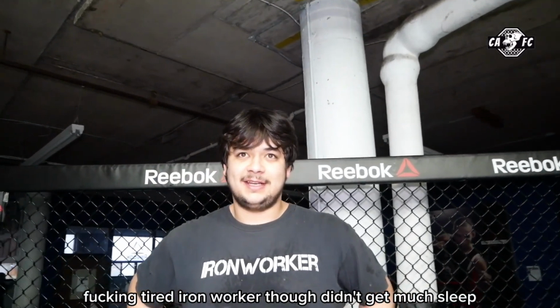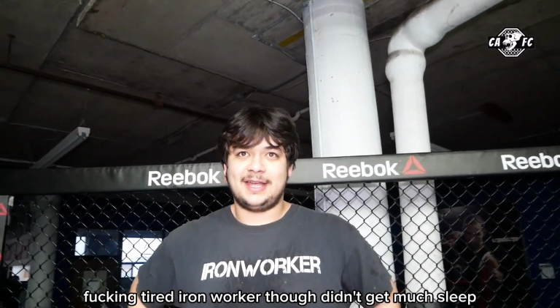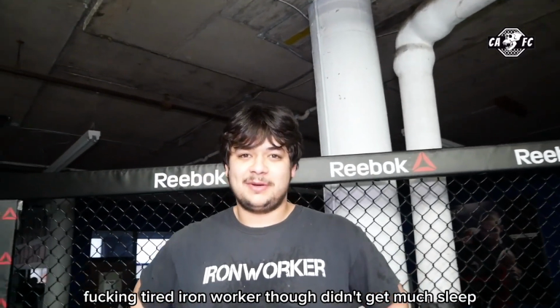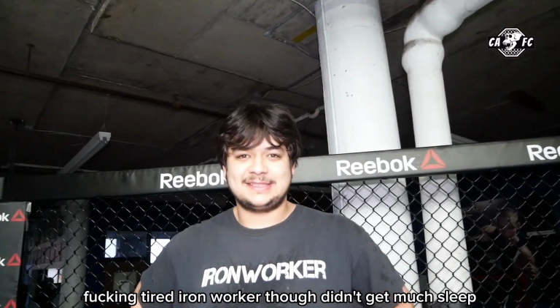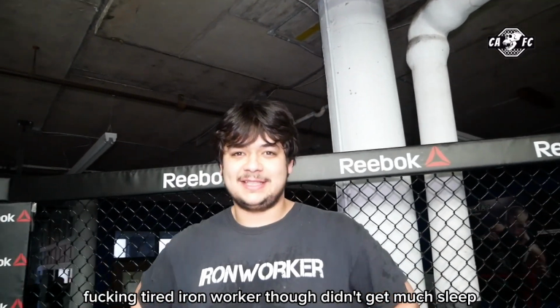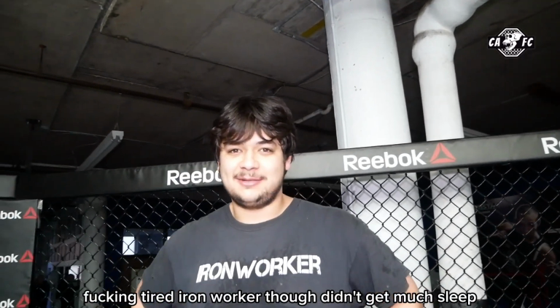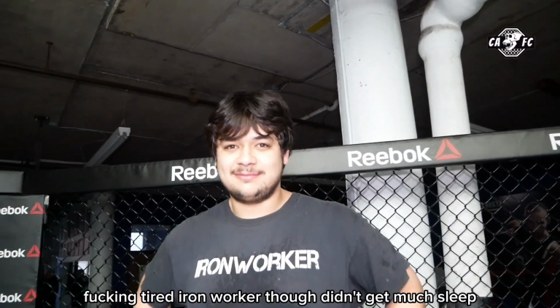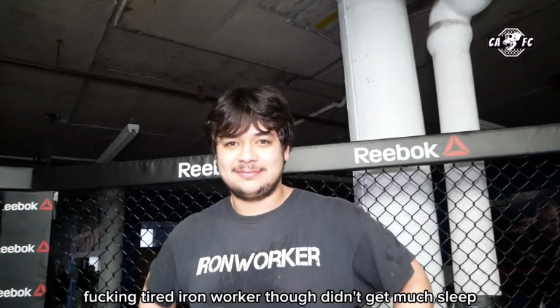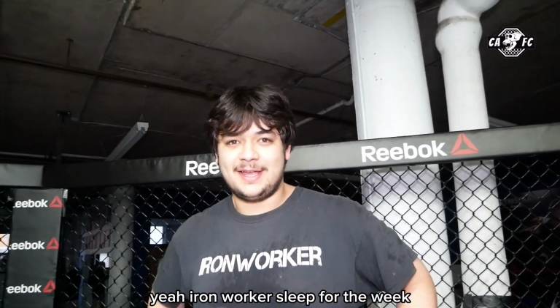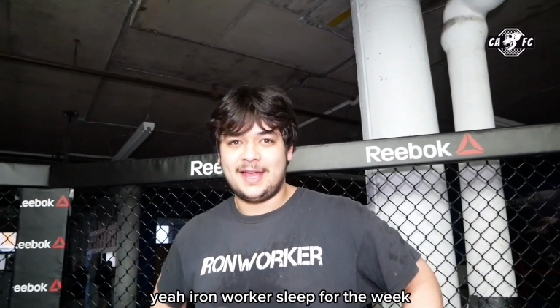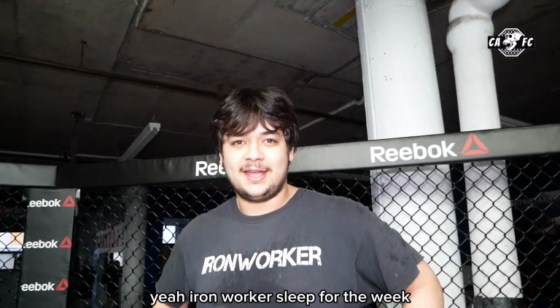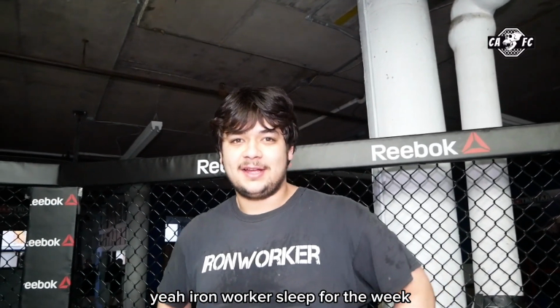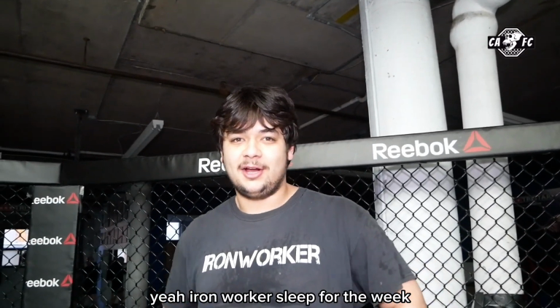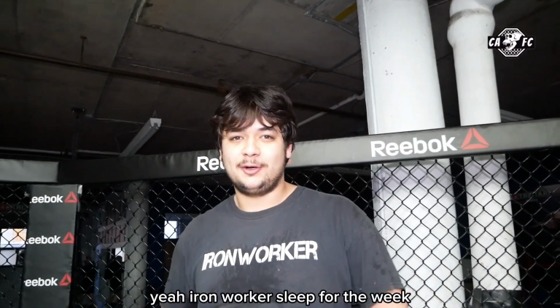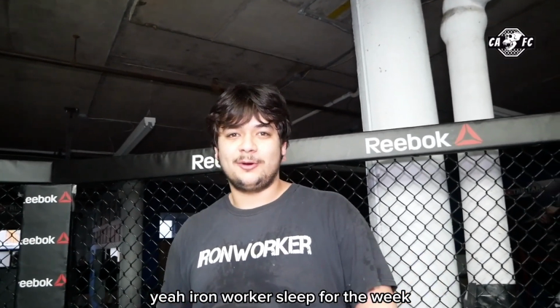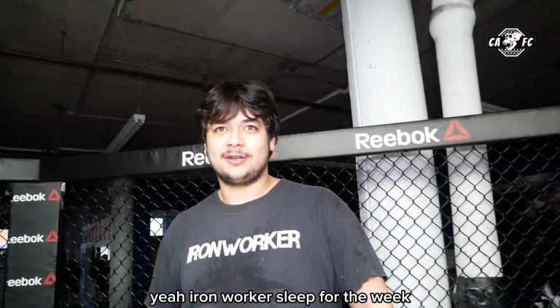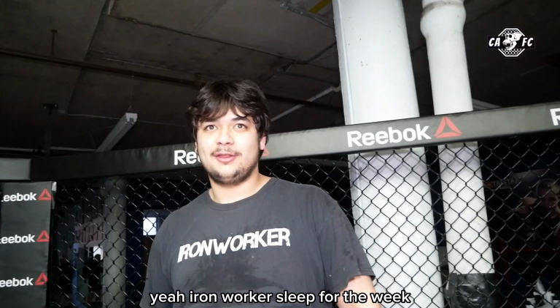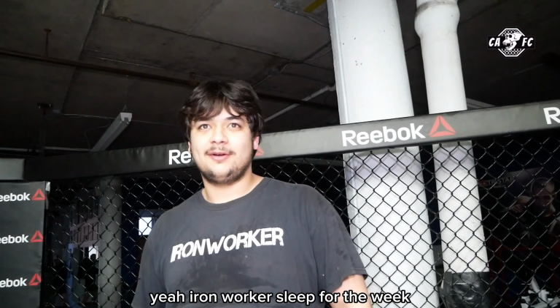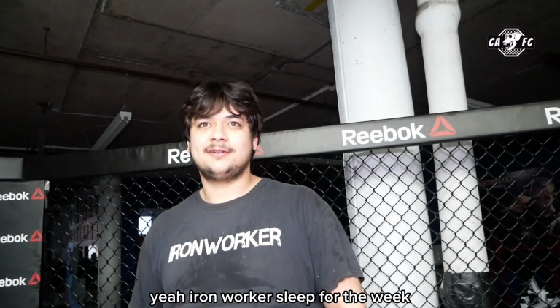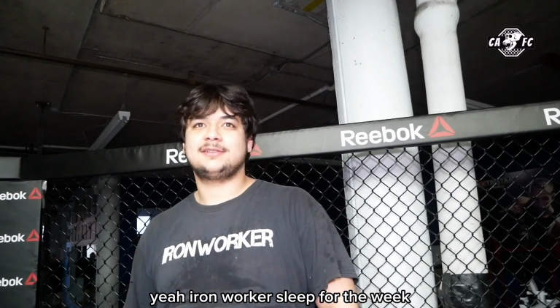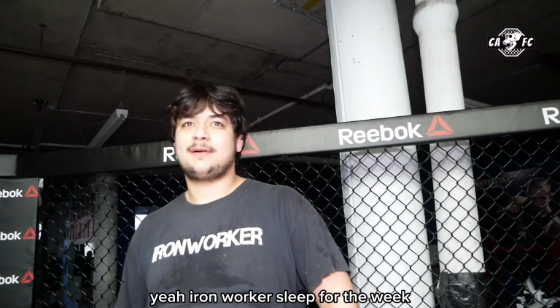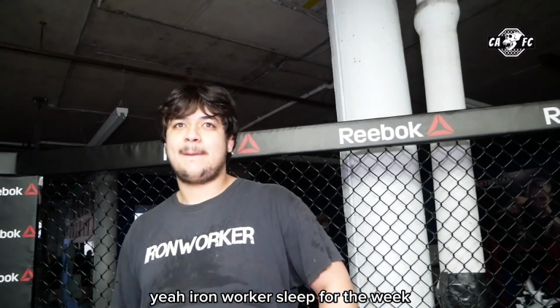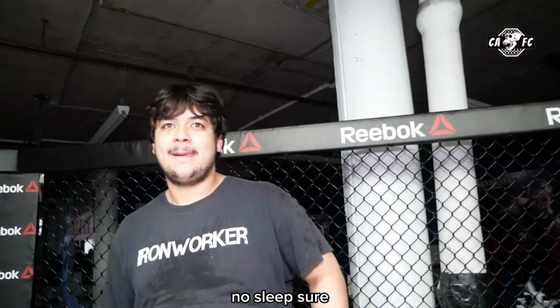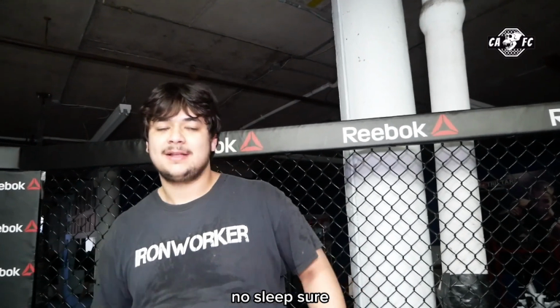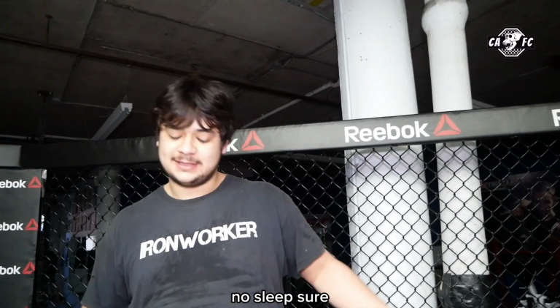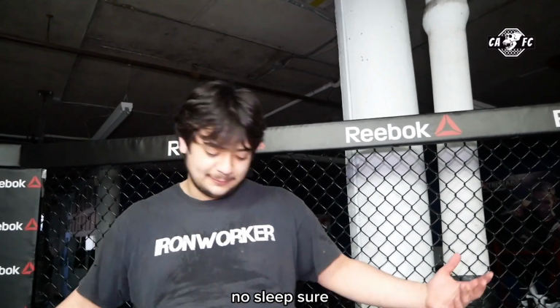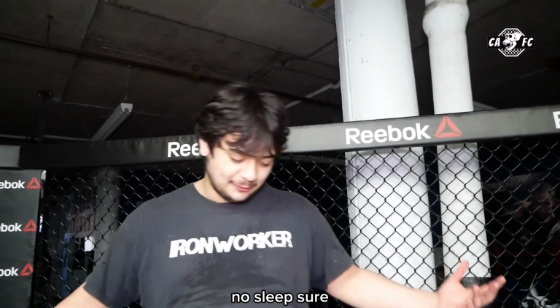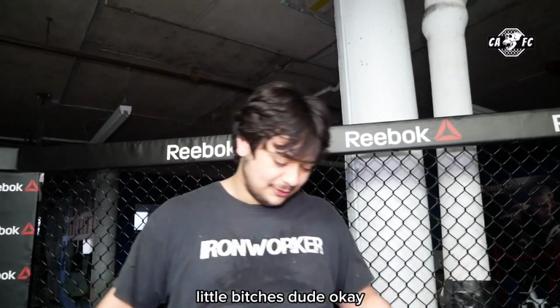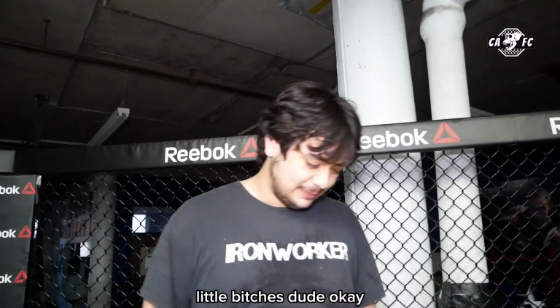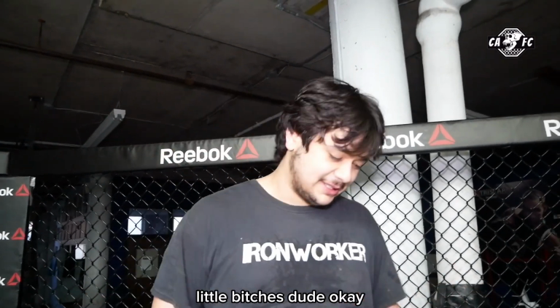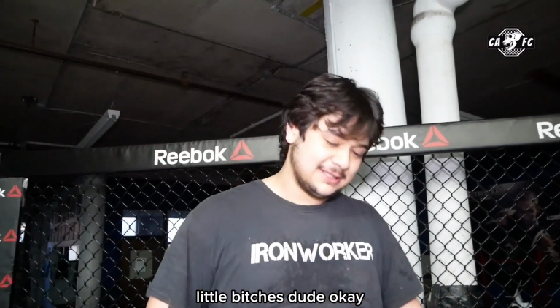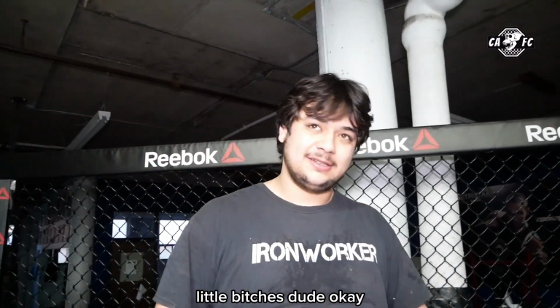Didn't get much sleep. Iron Worker, though. Sleep for the week? Sleep for little bitches, dude.